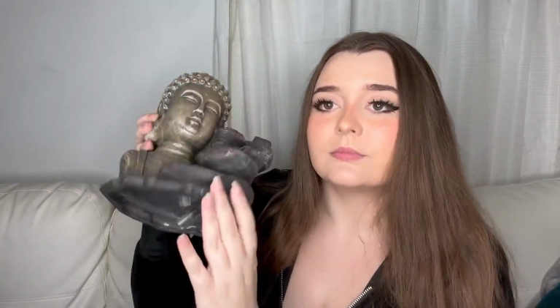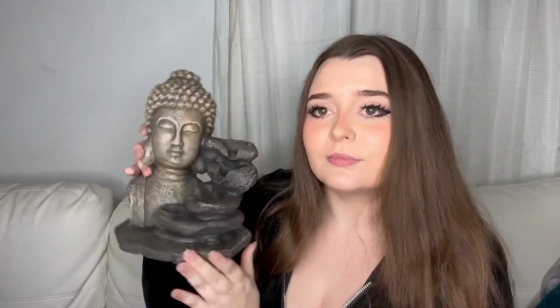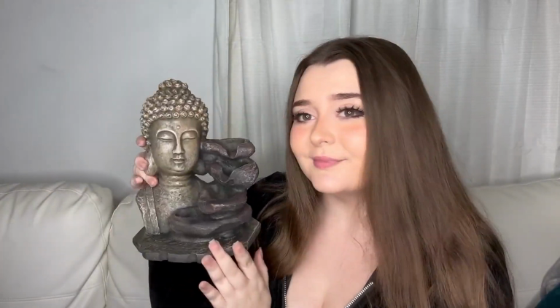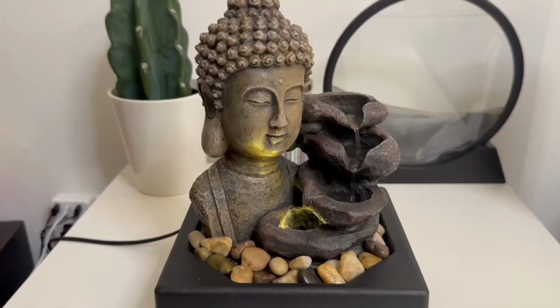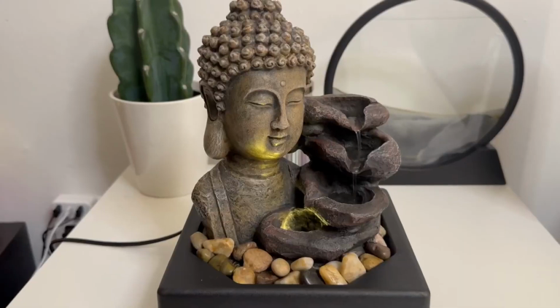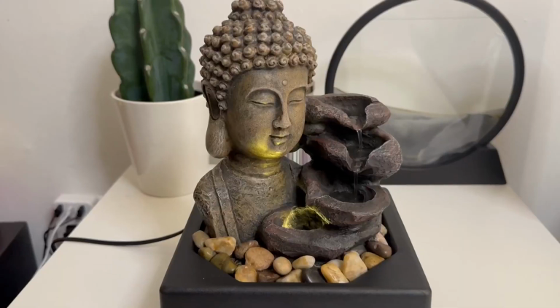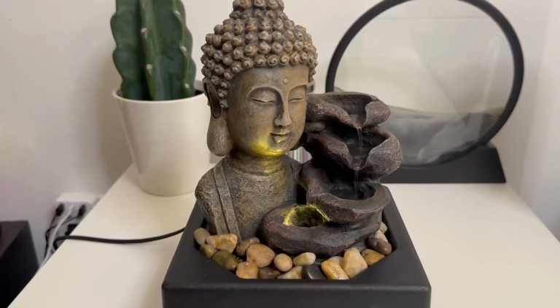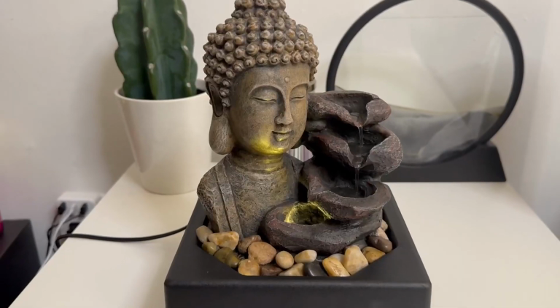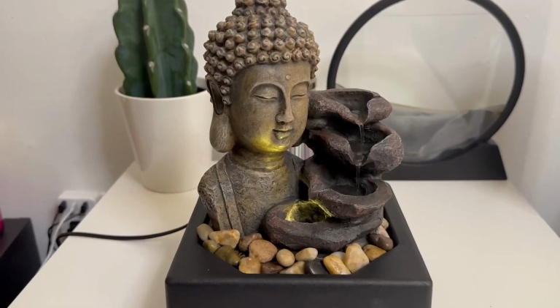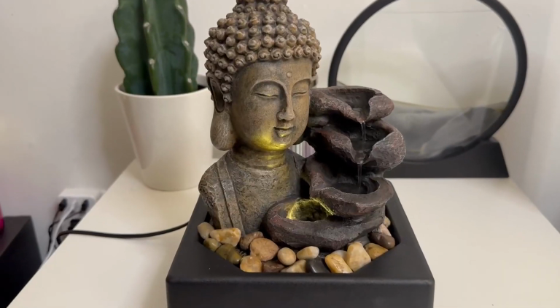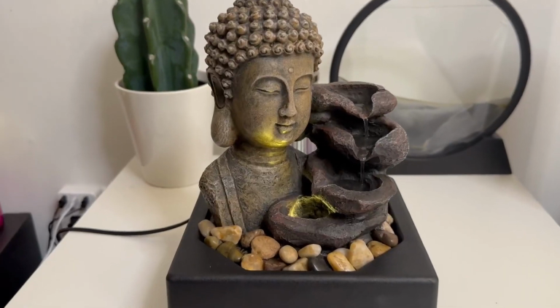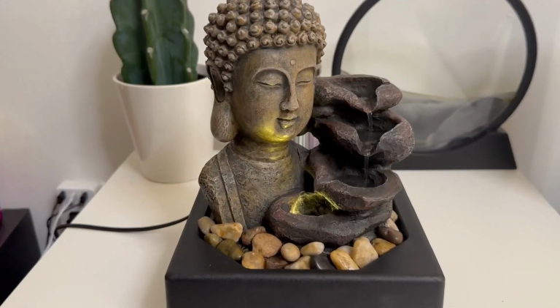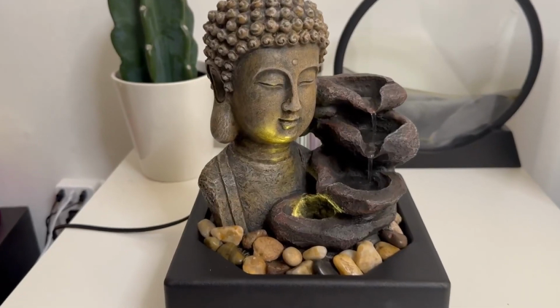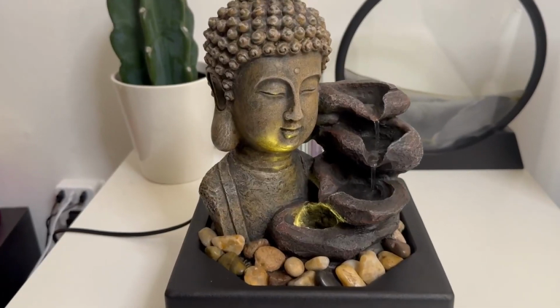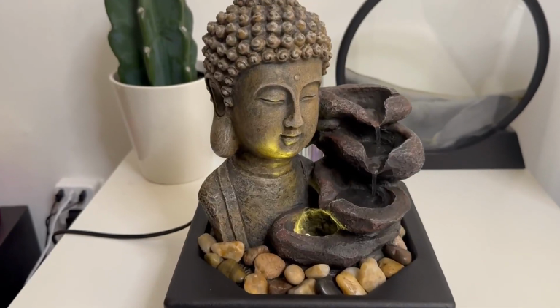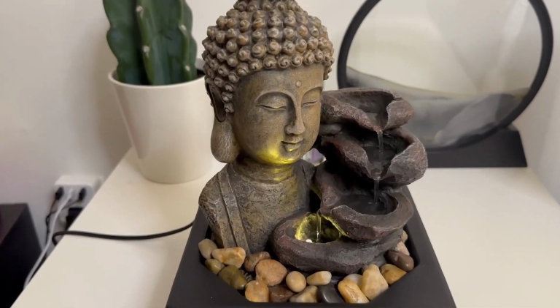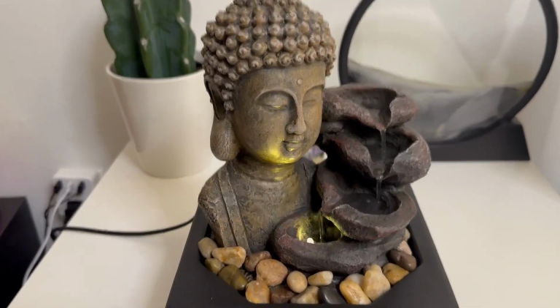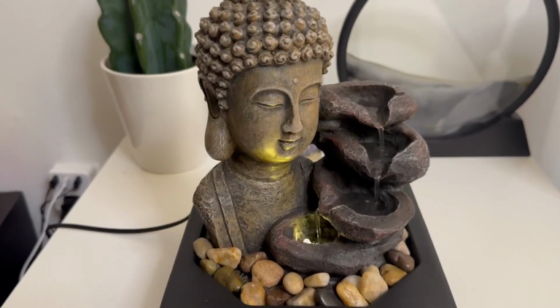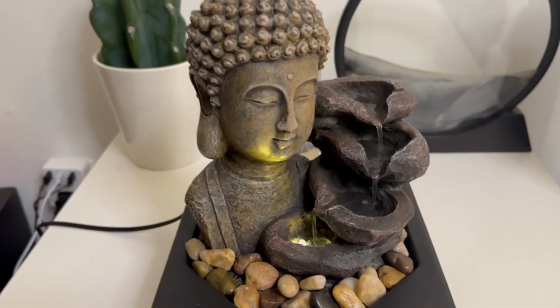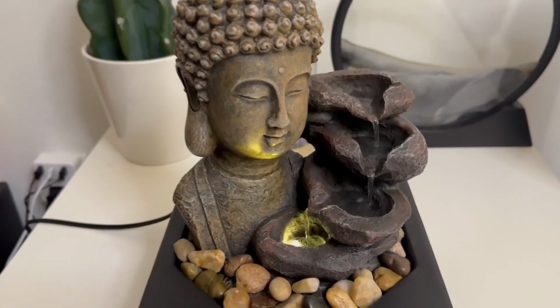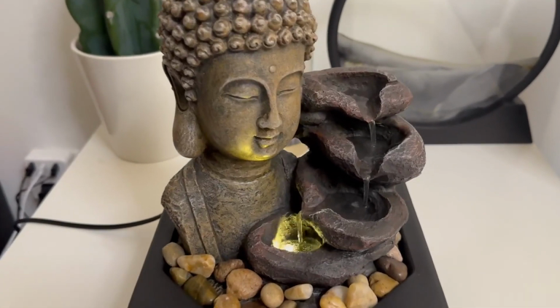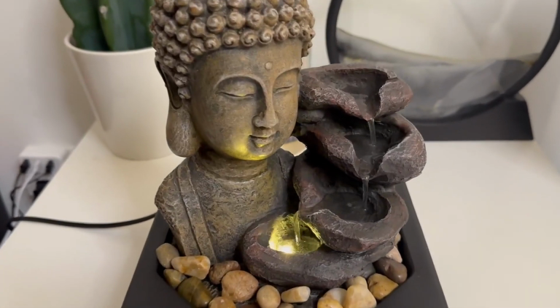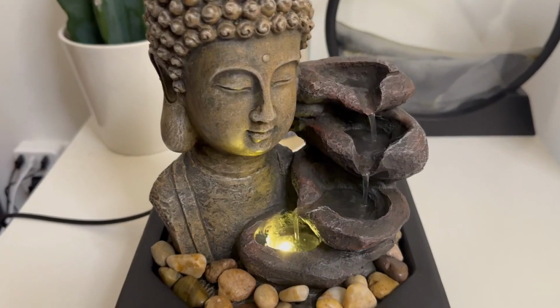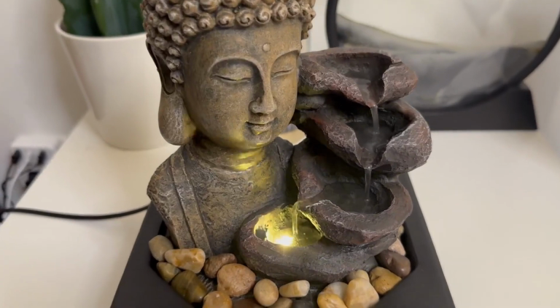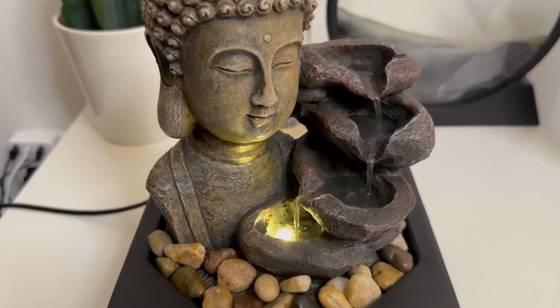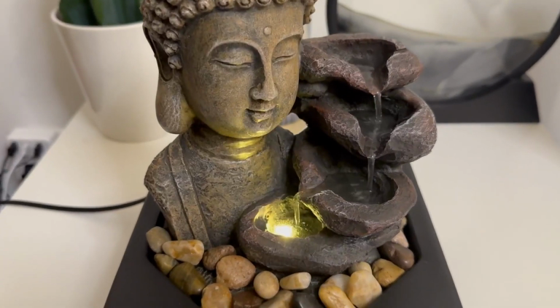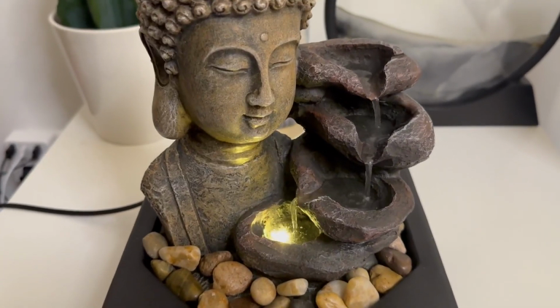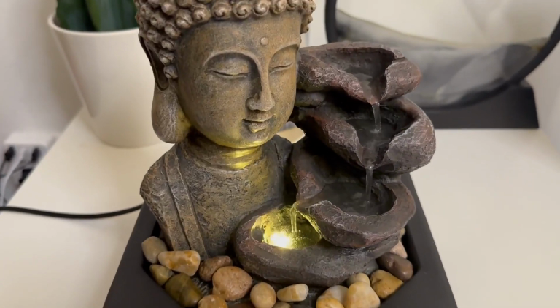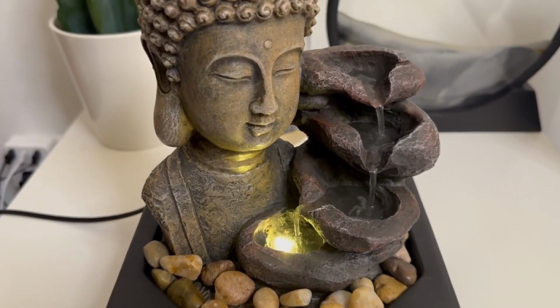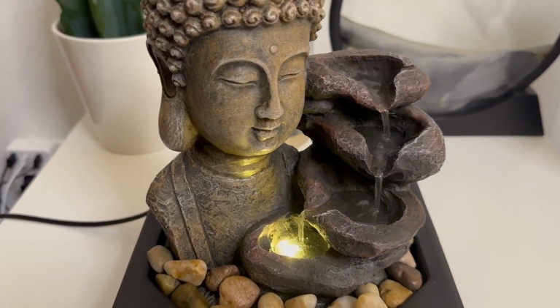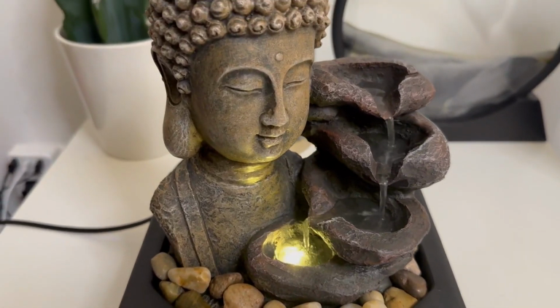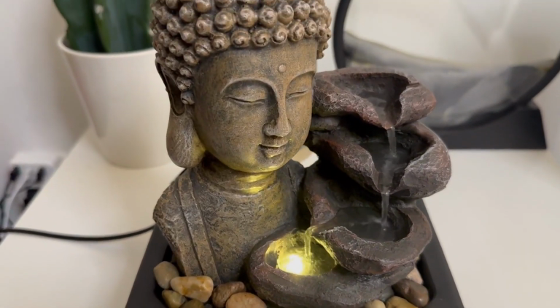To use, simply add the decorative rocks all around and fill with water, then plug it in and enjoy.